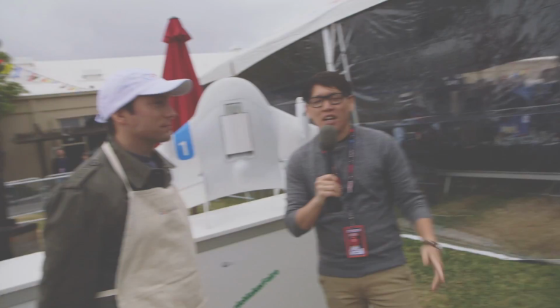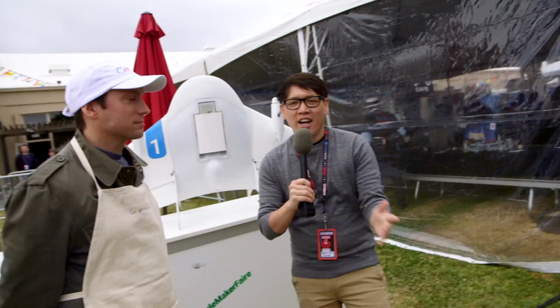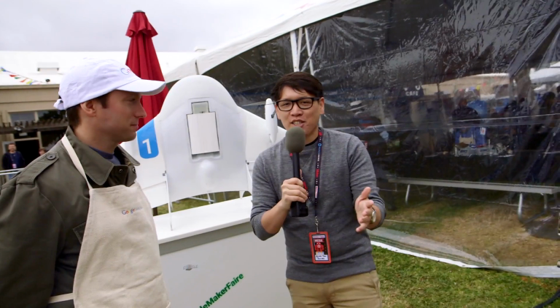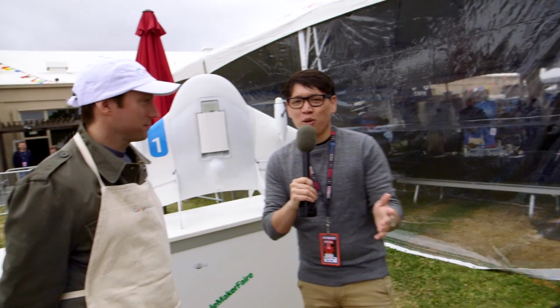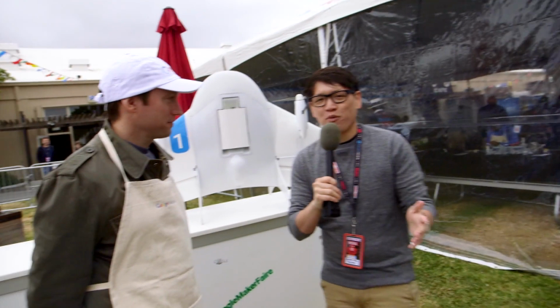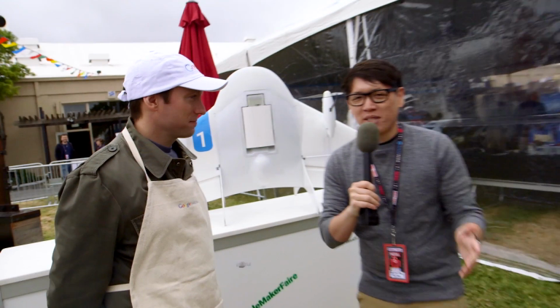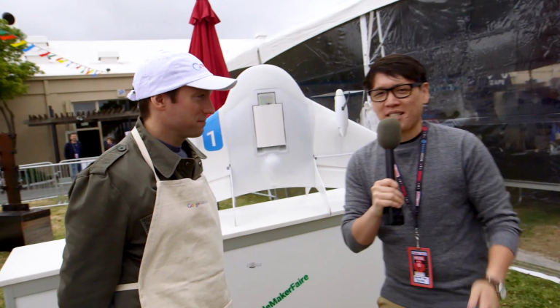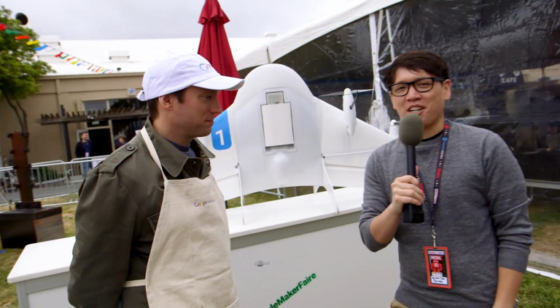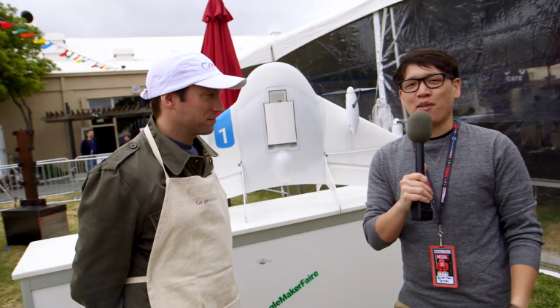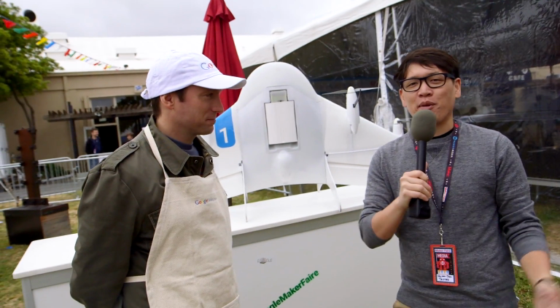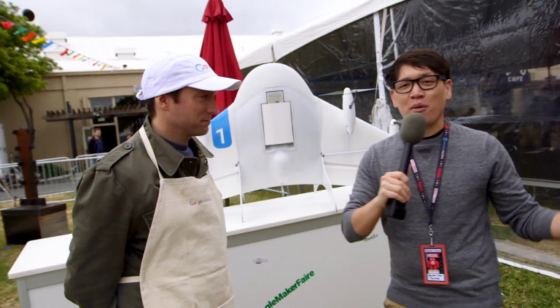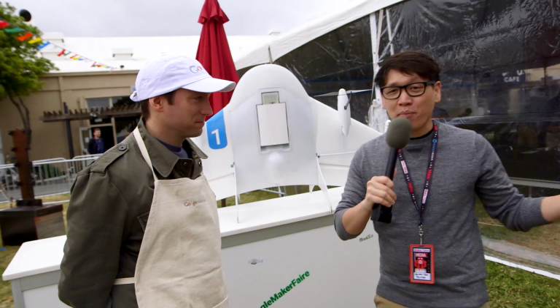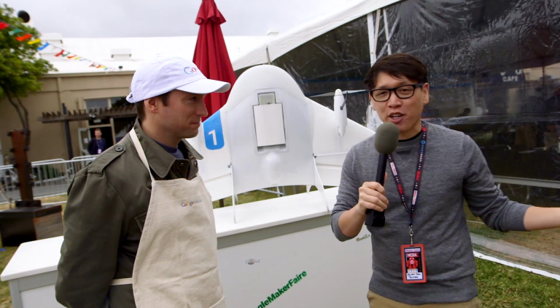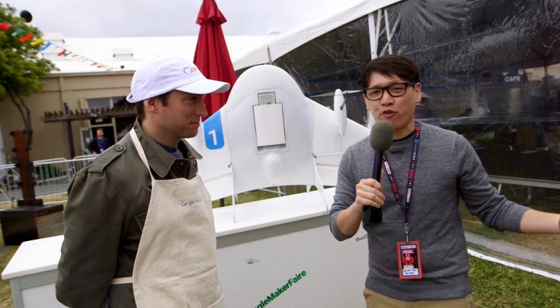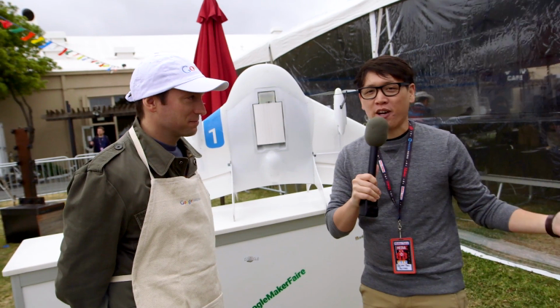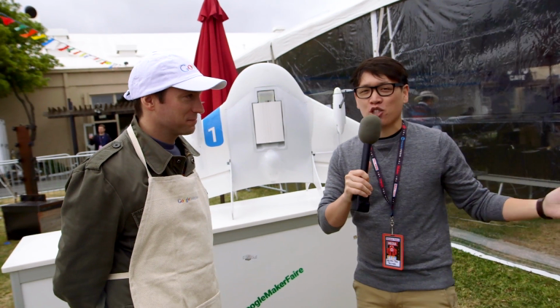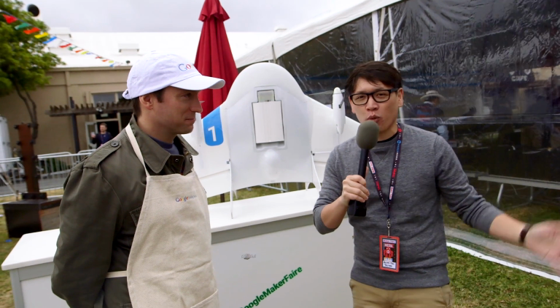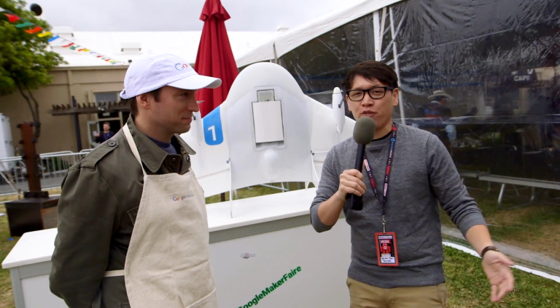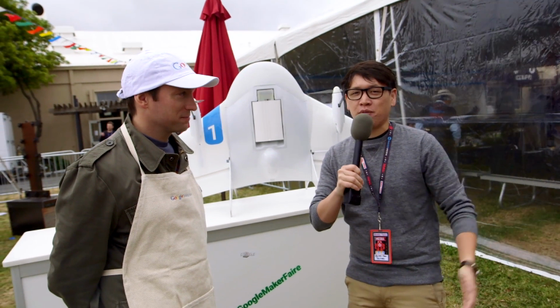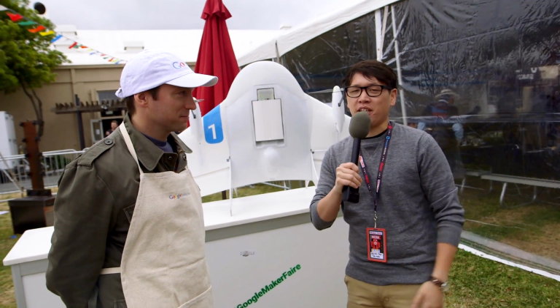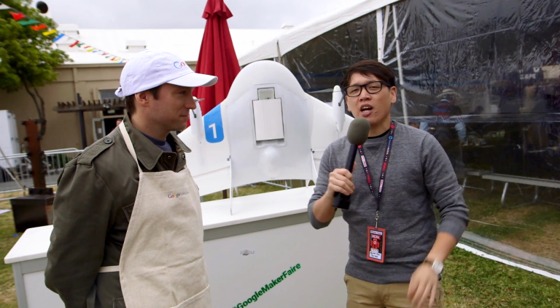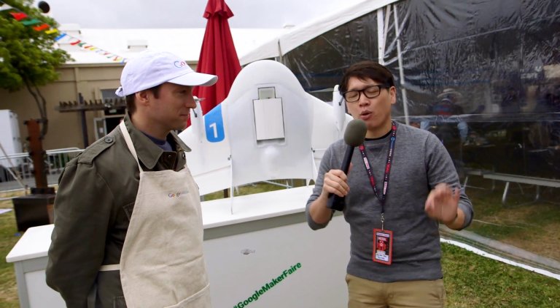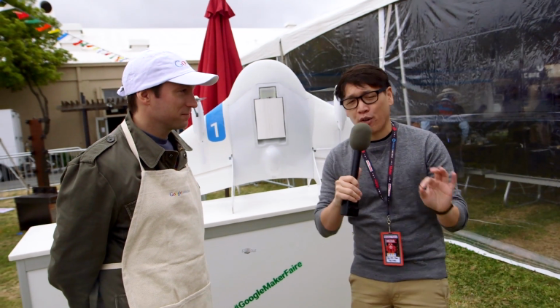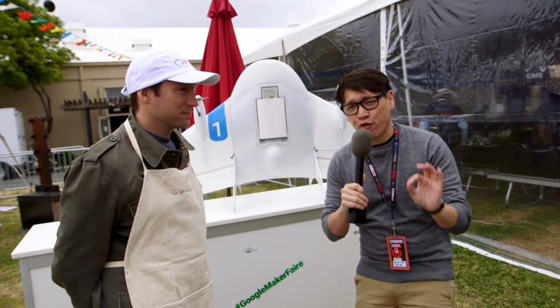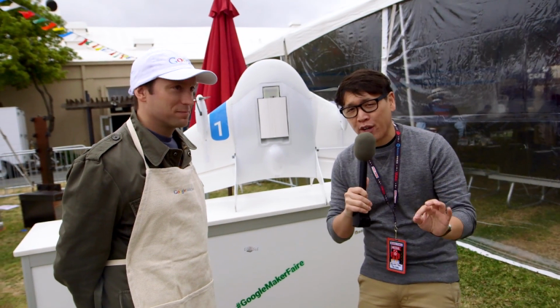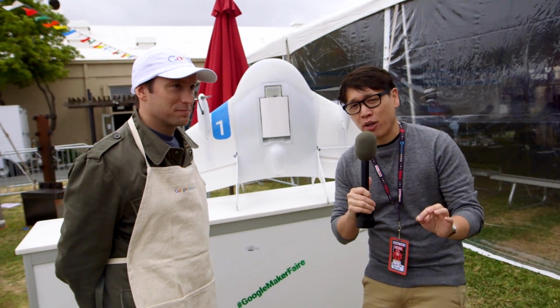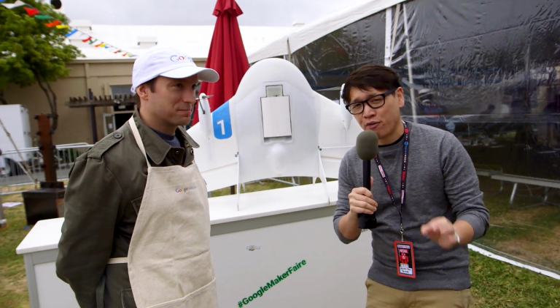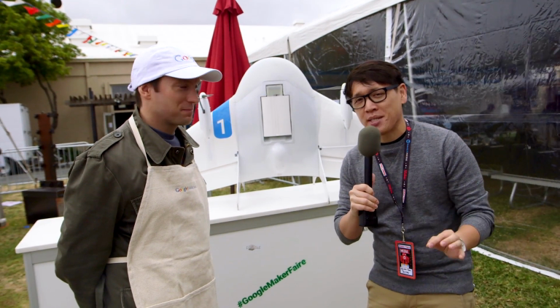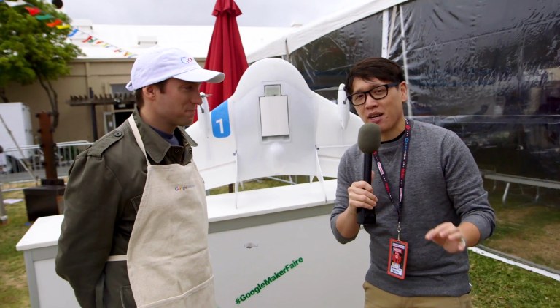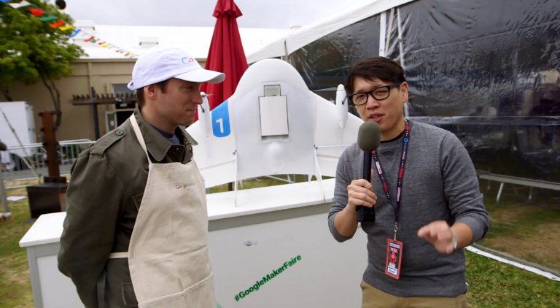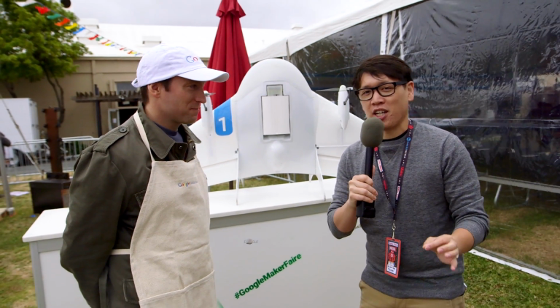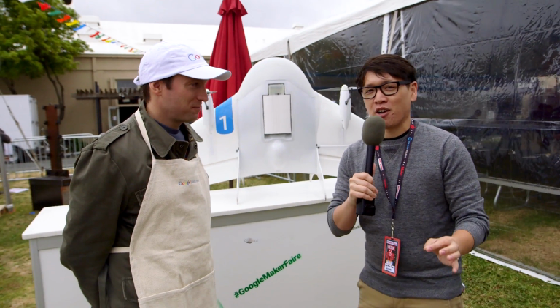Hey, it's Norm from Tesla.com. I'm here at Maker Faire 2015, one of our favorite events of the year.